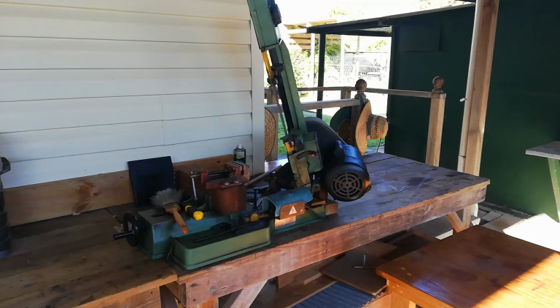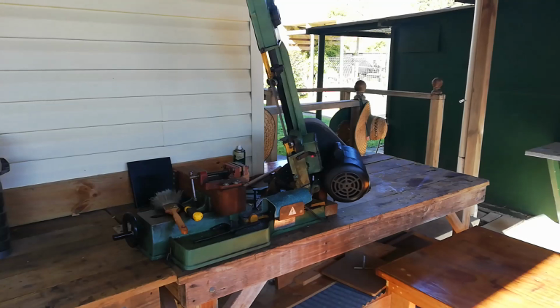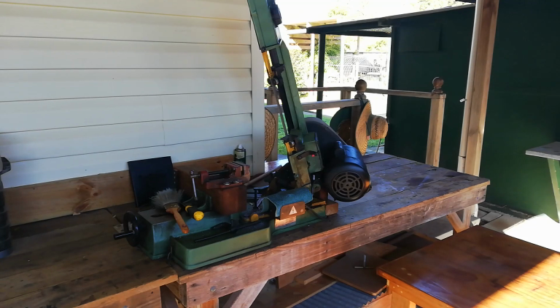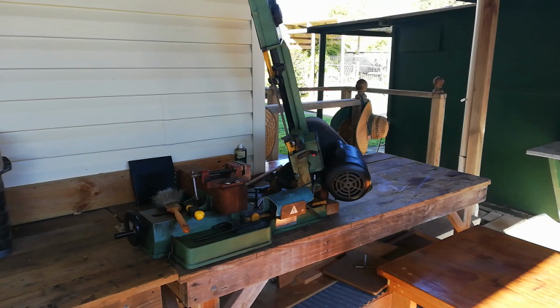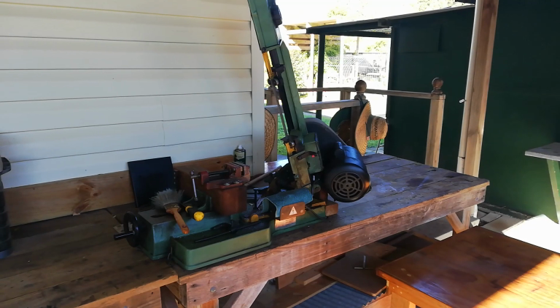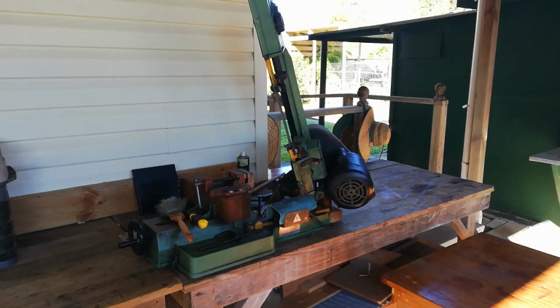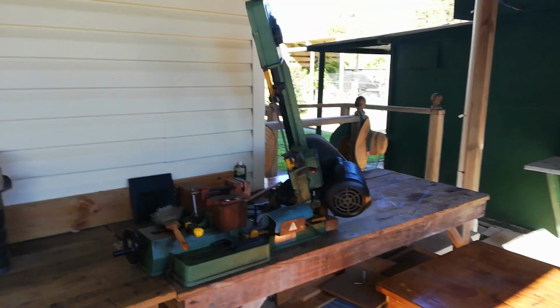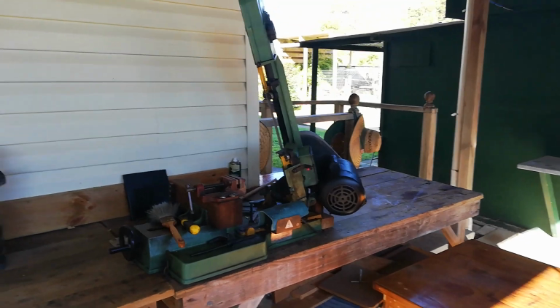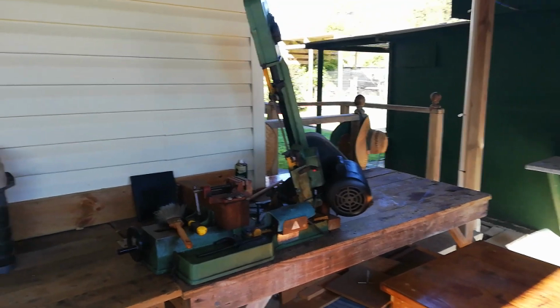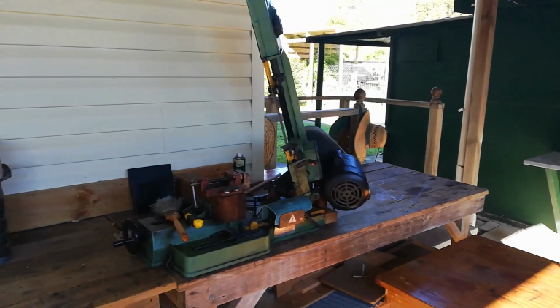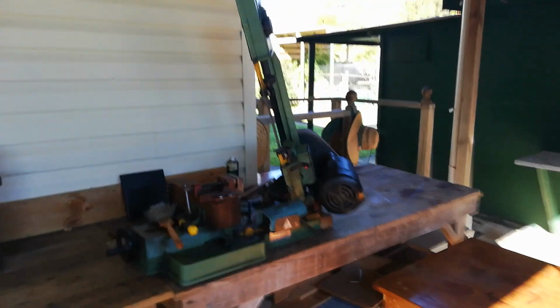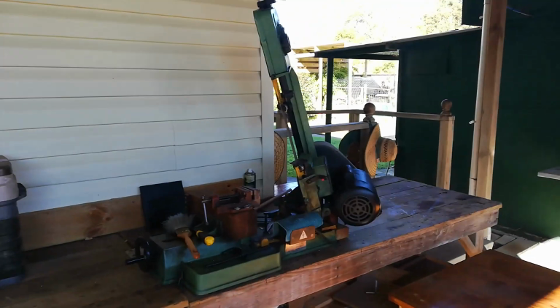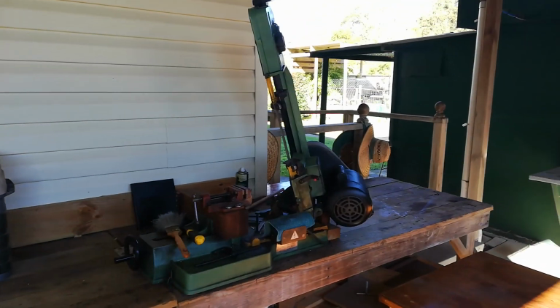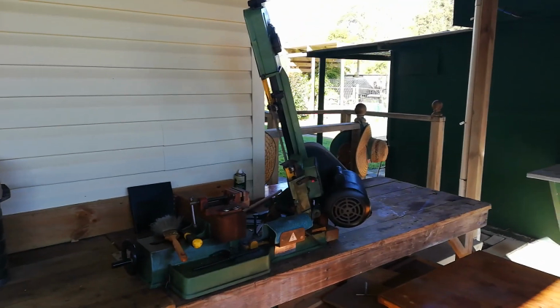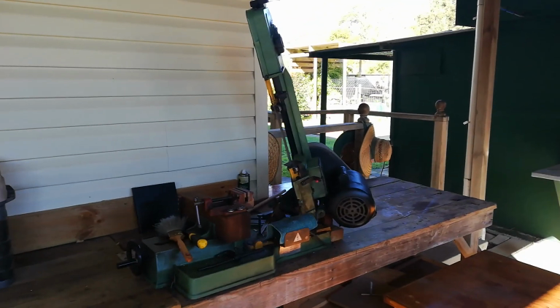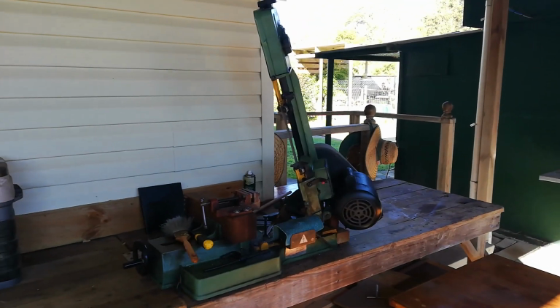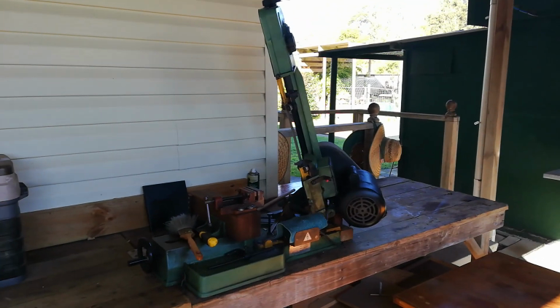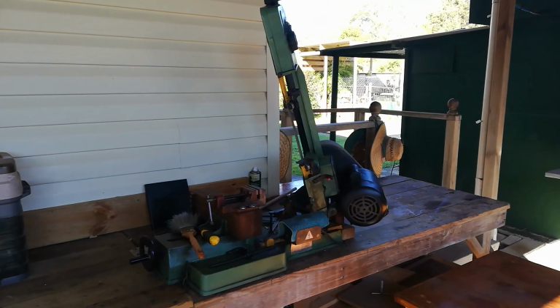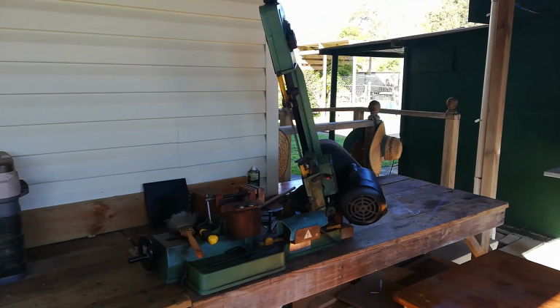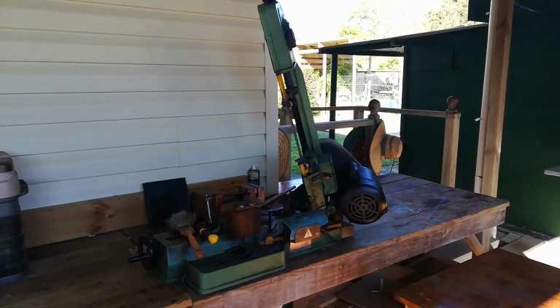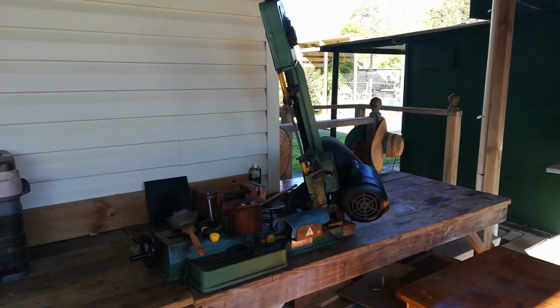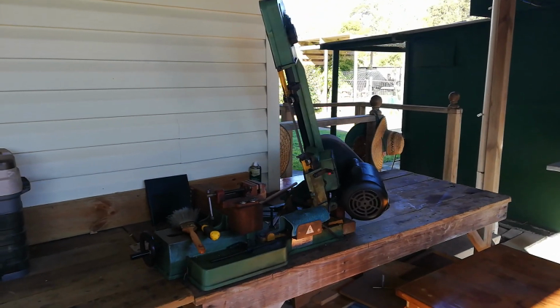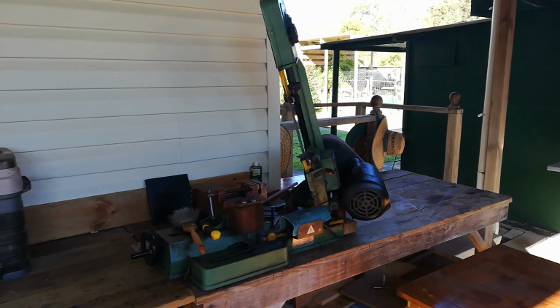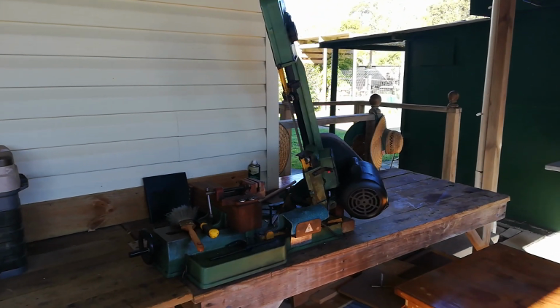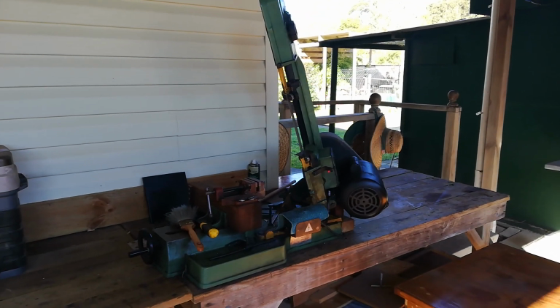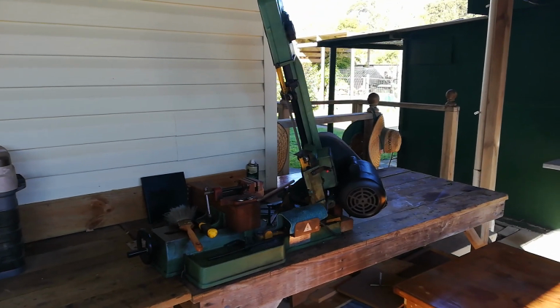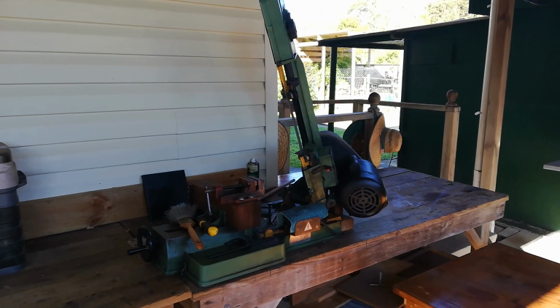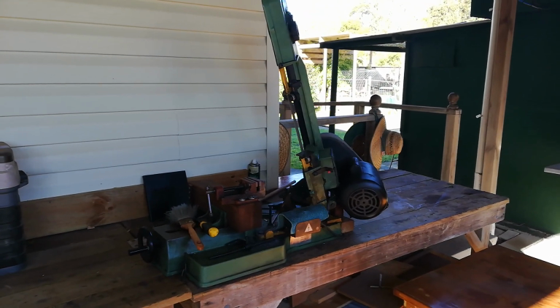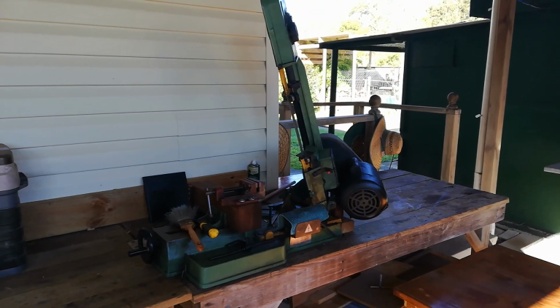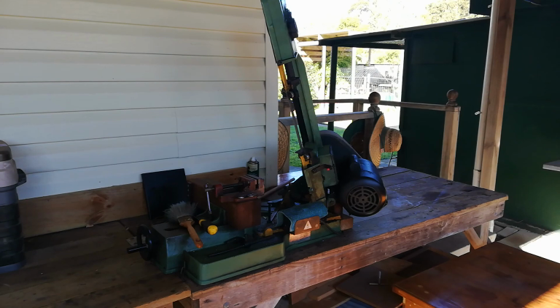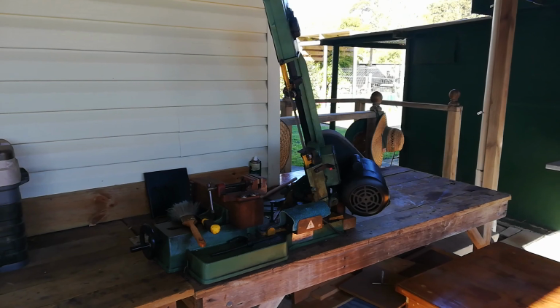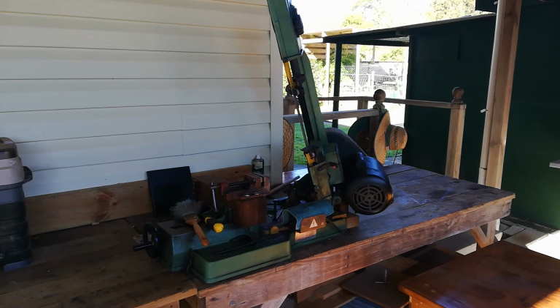G'day everyone. I thought I'd just give you a tour of my workshop.